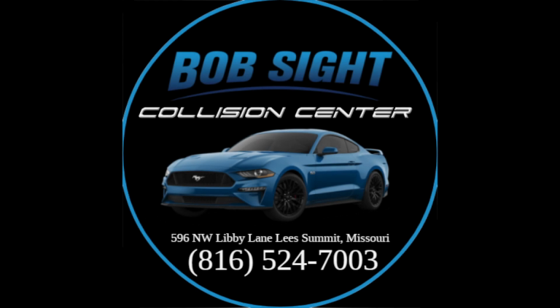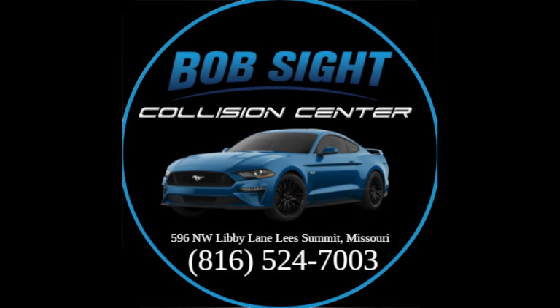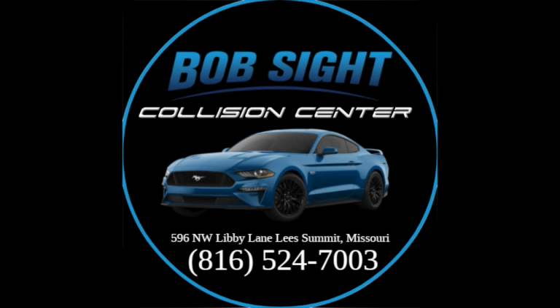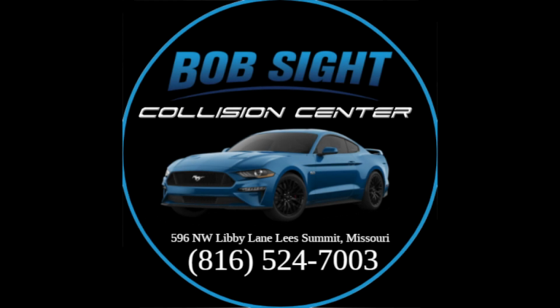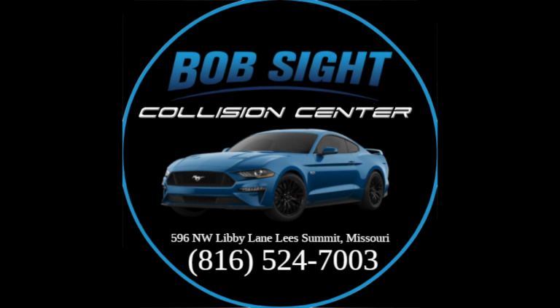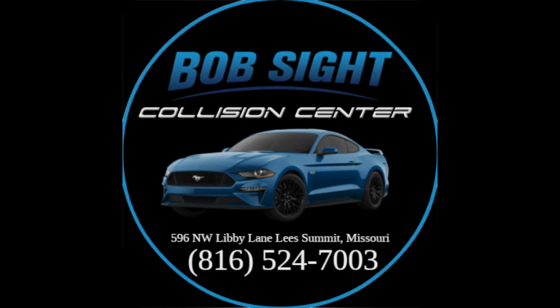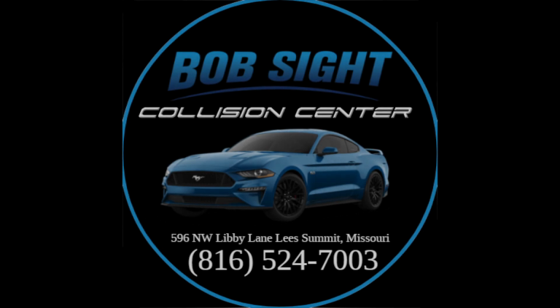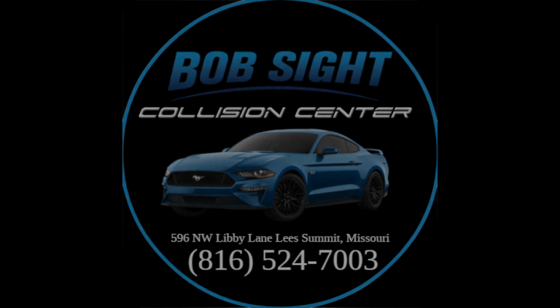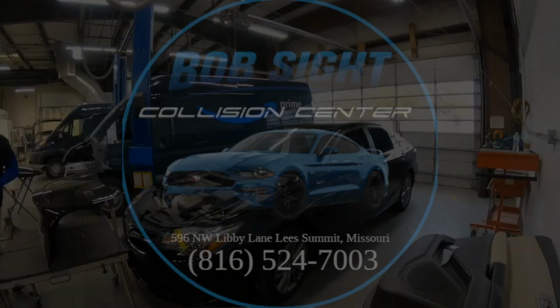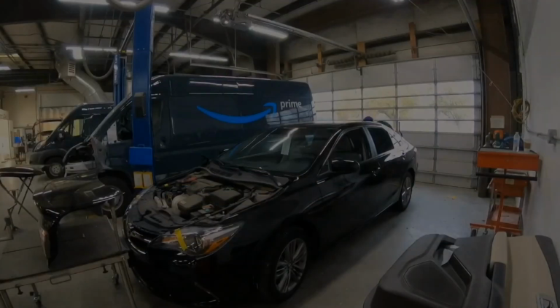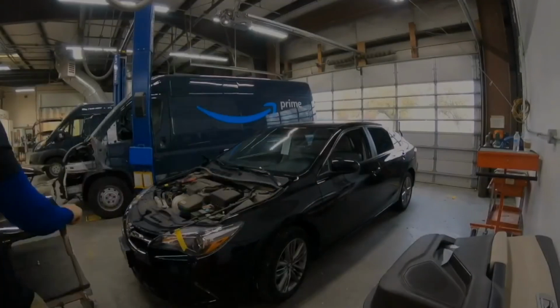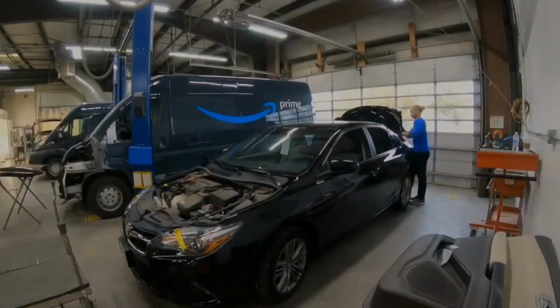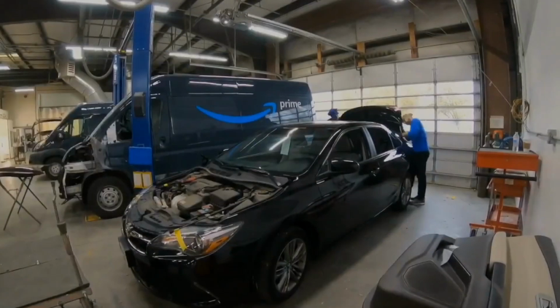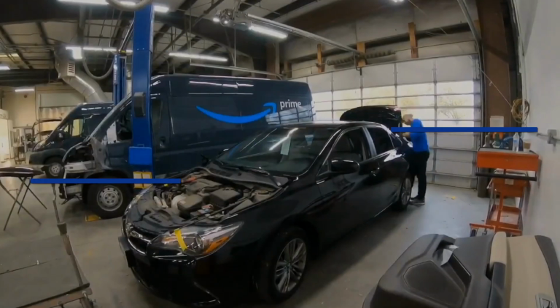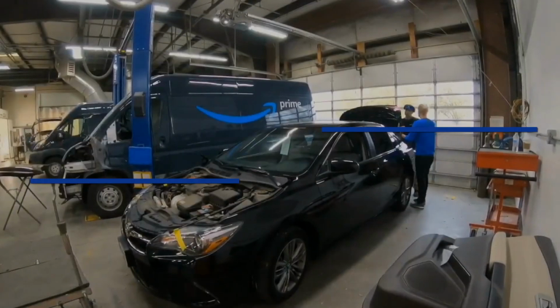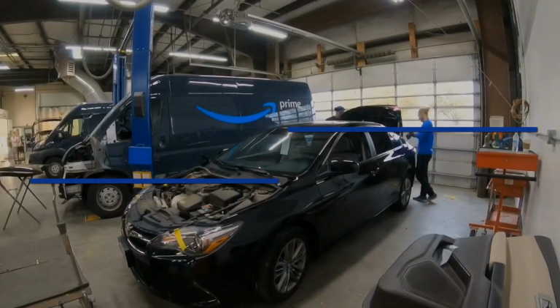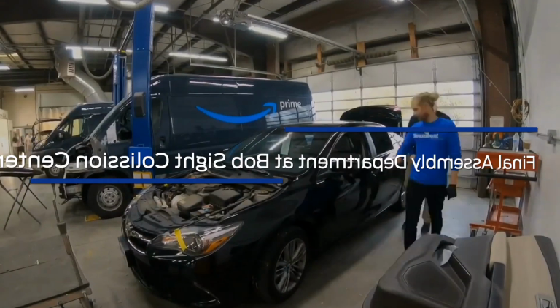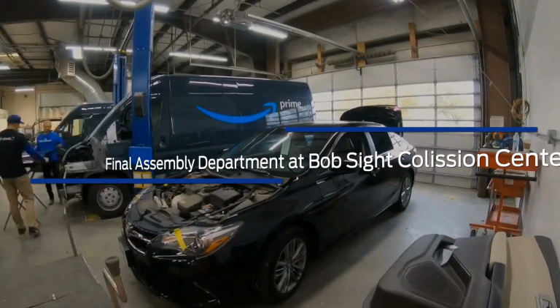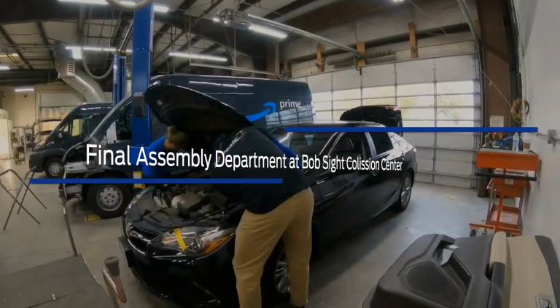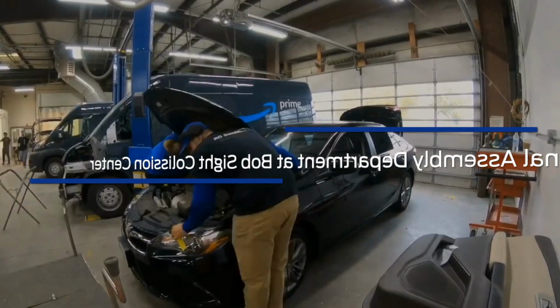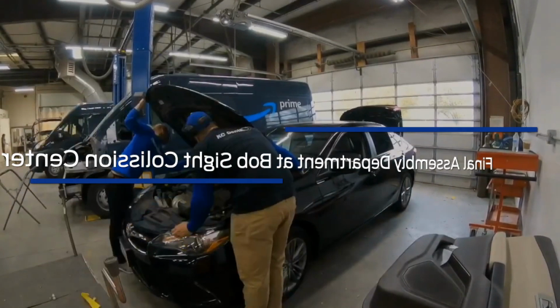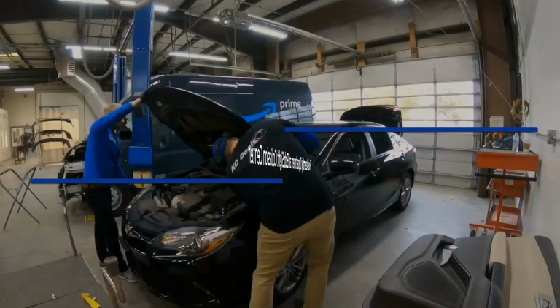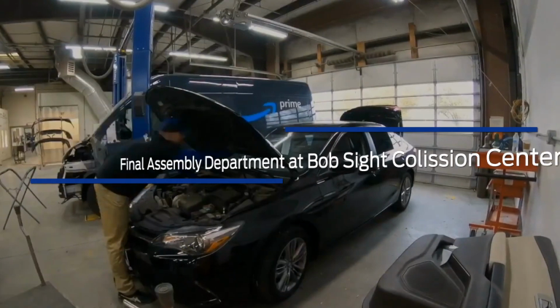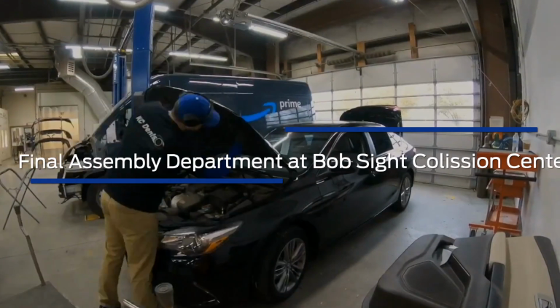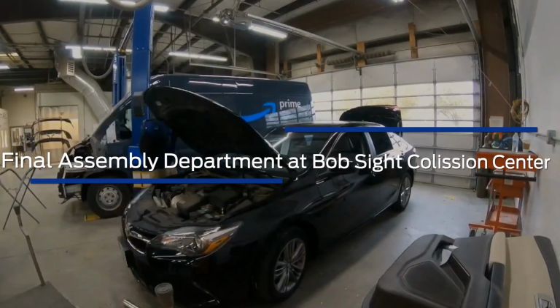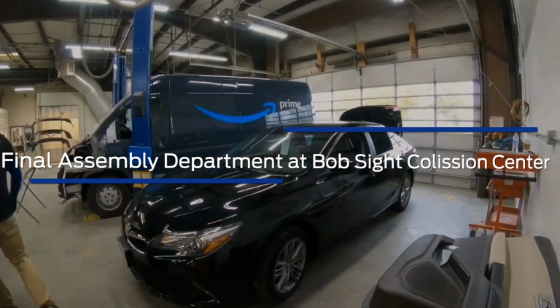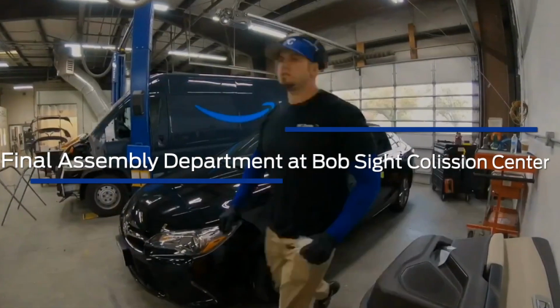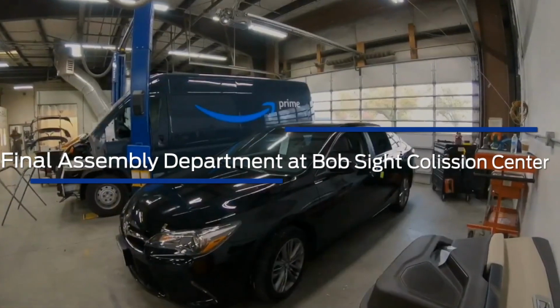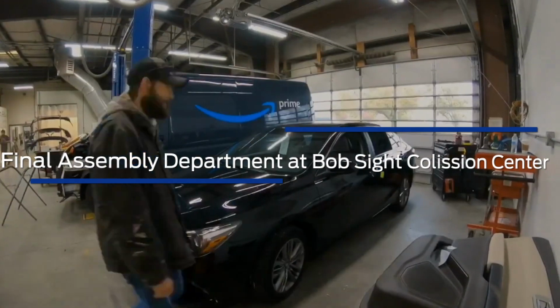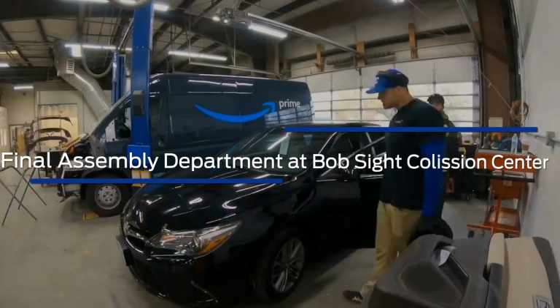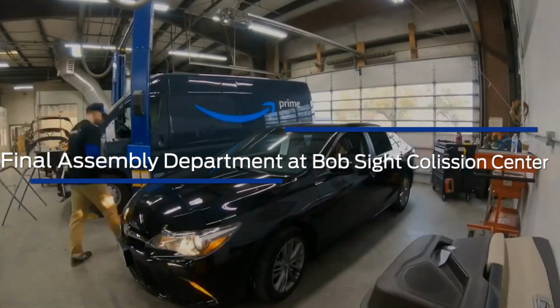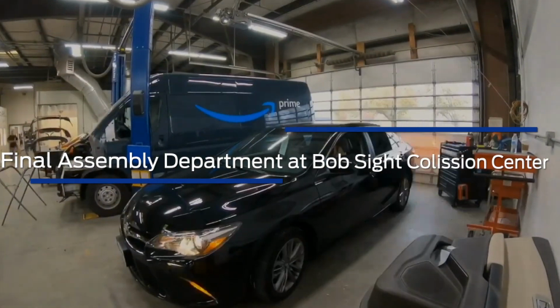Hey, I'm Kyle, final assembly technician for Bob's Eye Collision. I'm here to give you a little insight into our final assembly department.